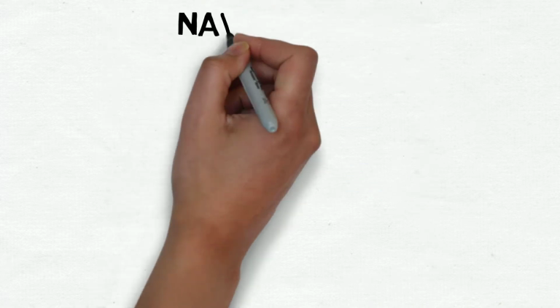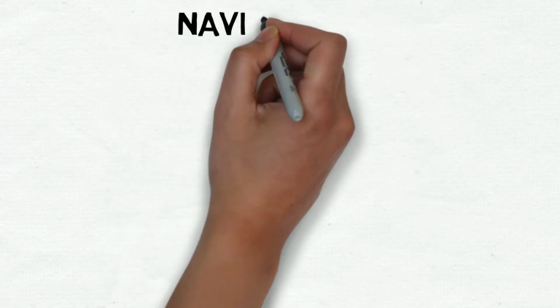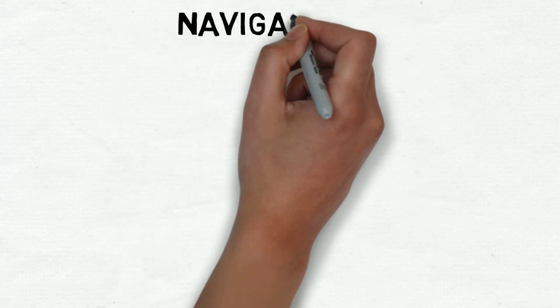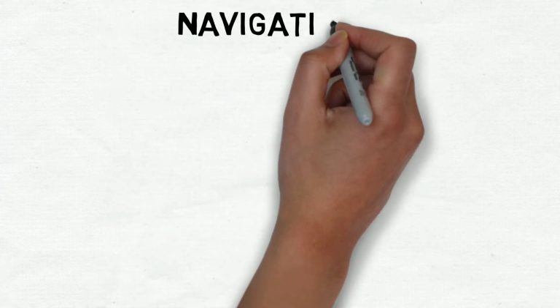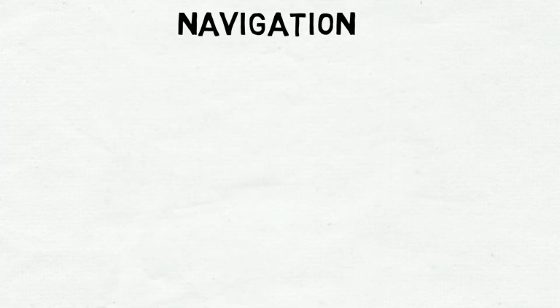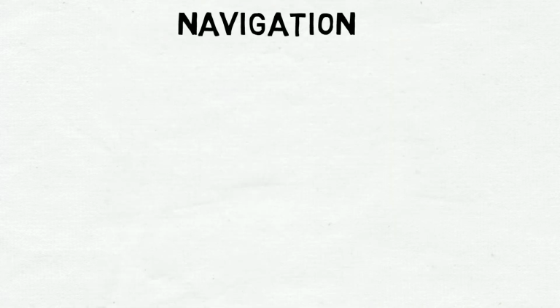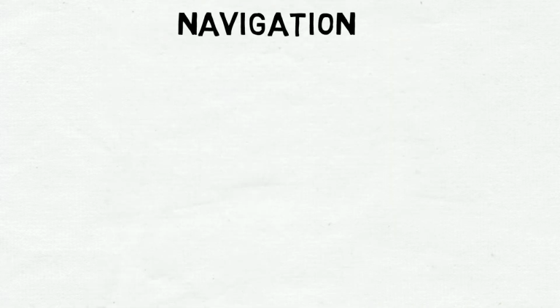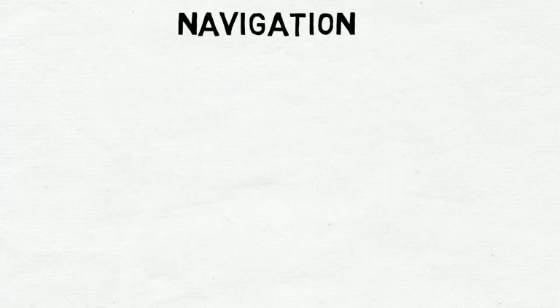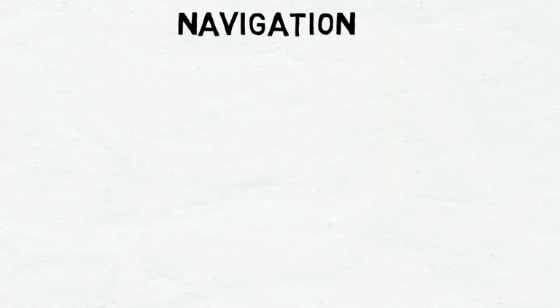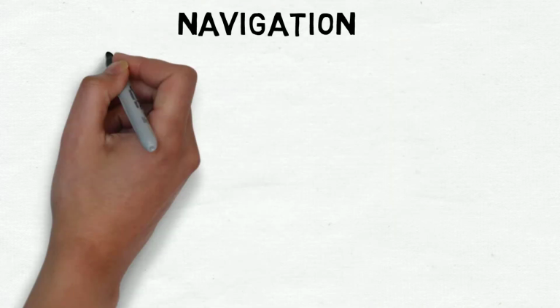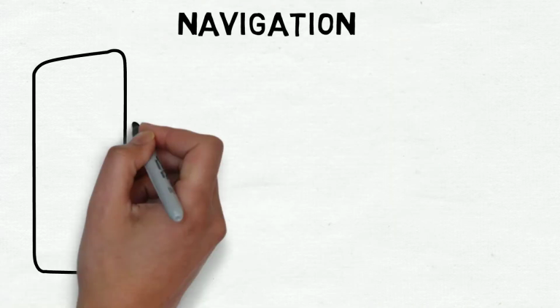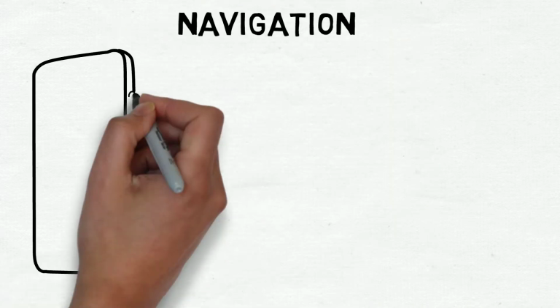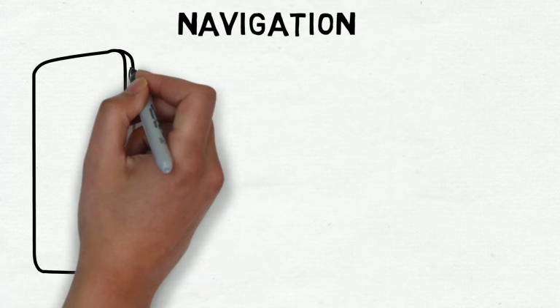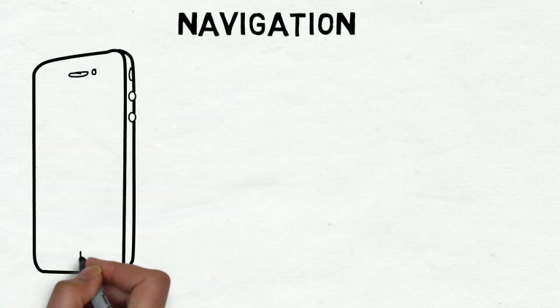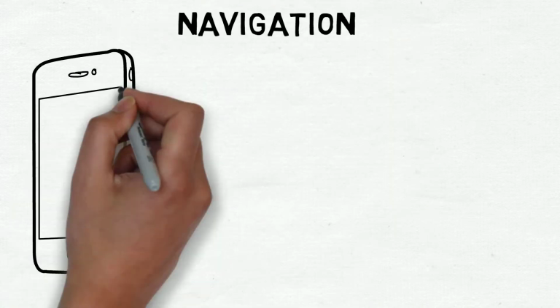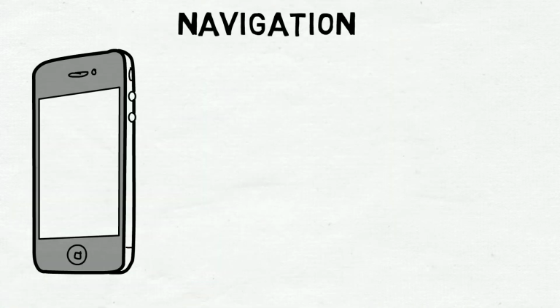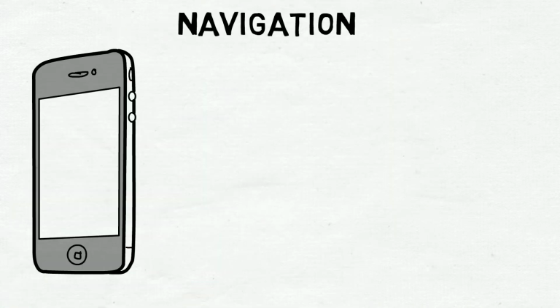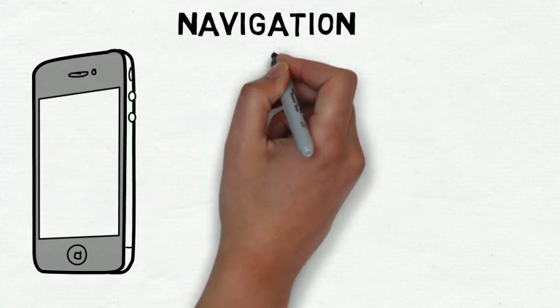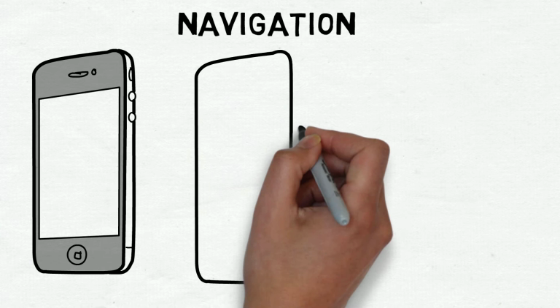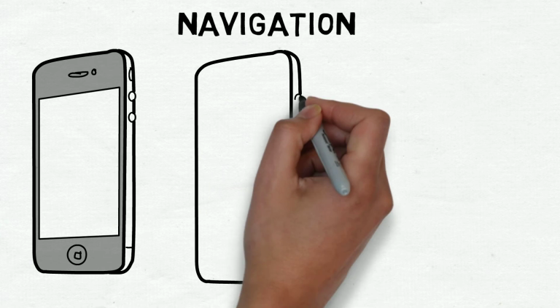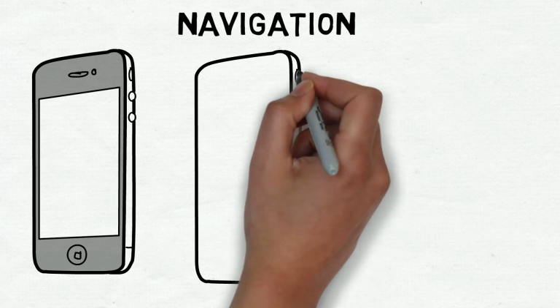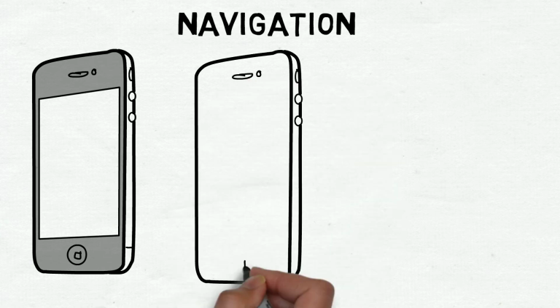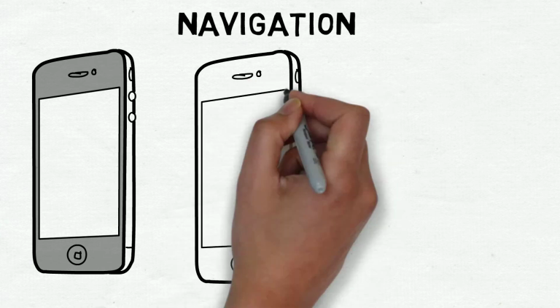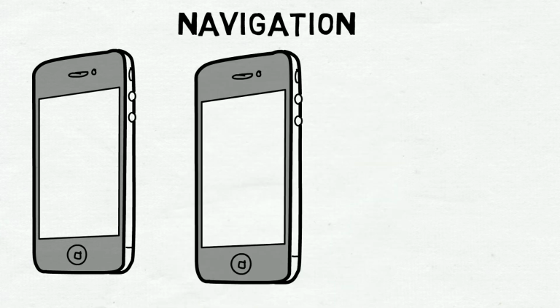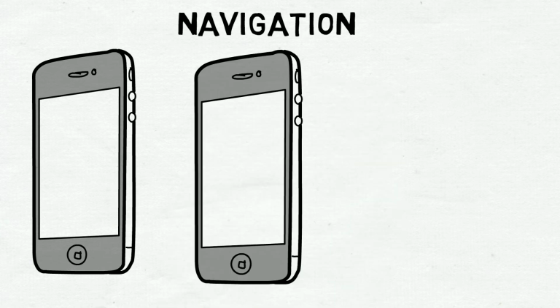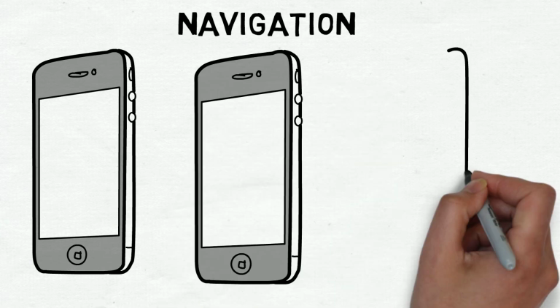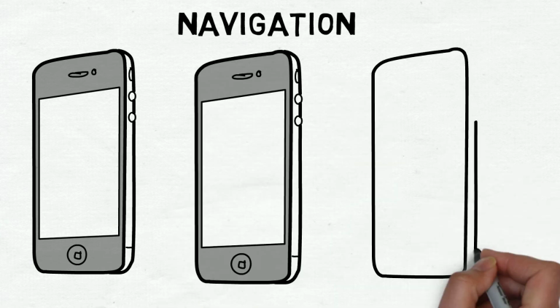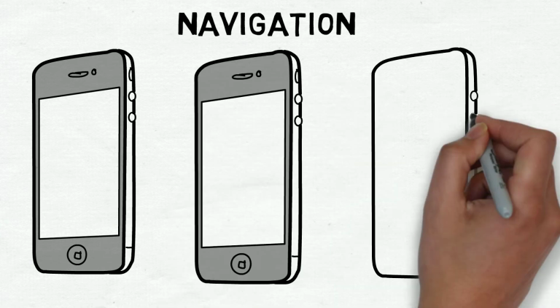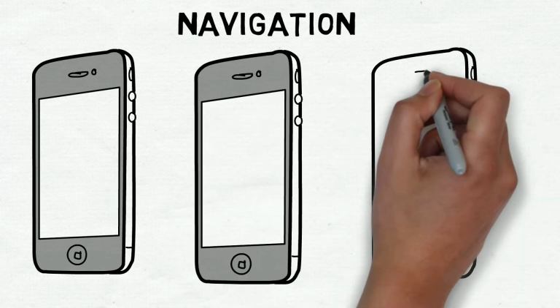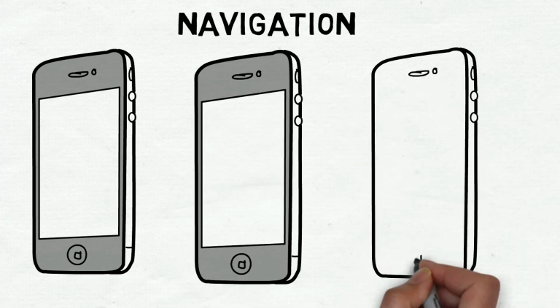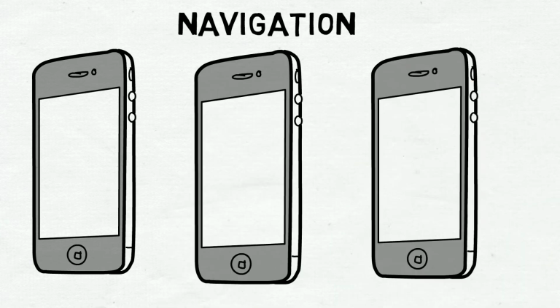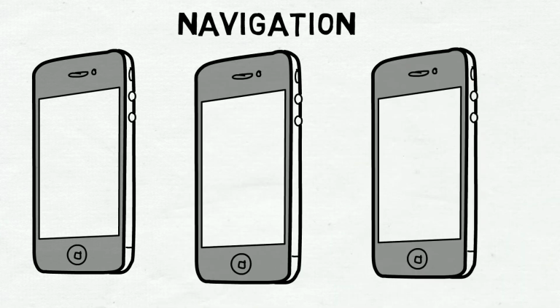Navigation. Check each individual page of your site as a mobile device to ensure navigability.